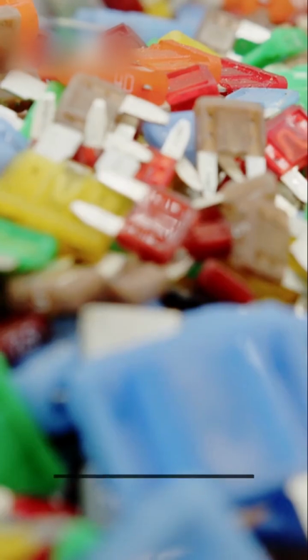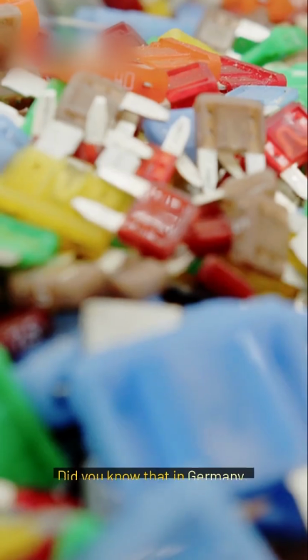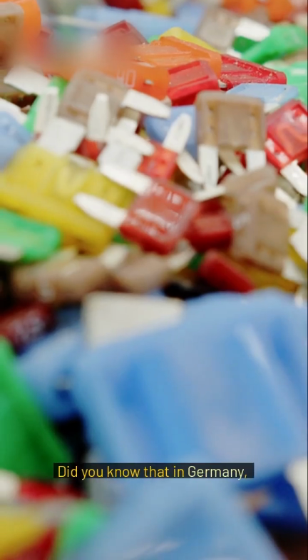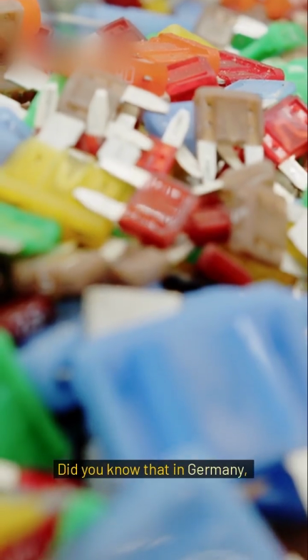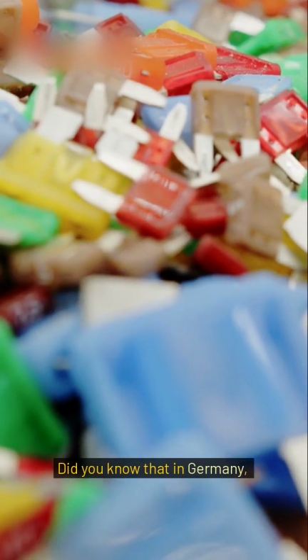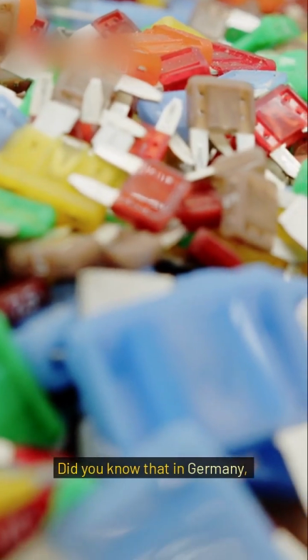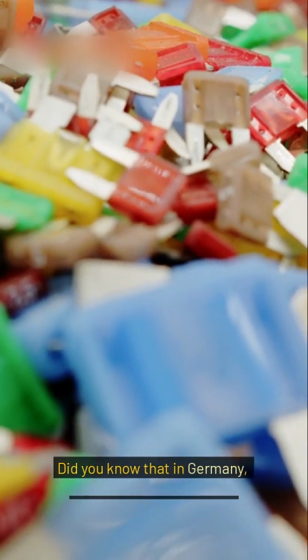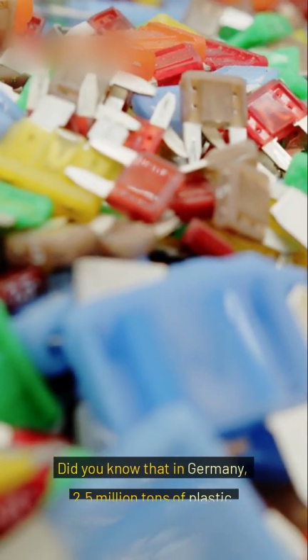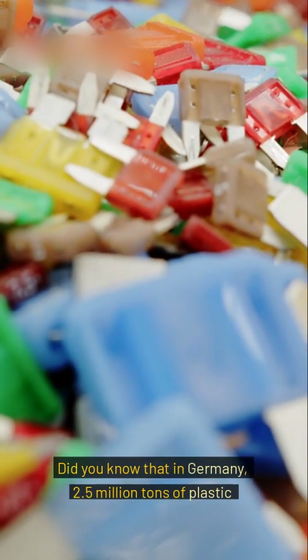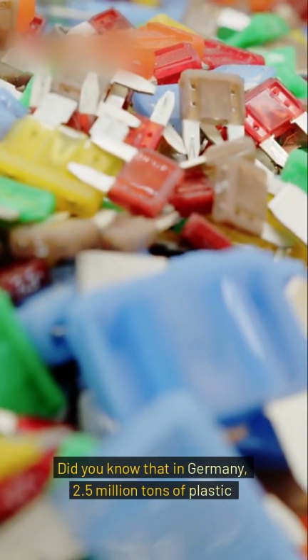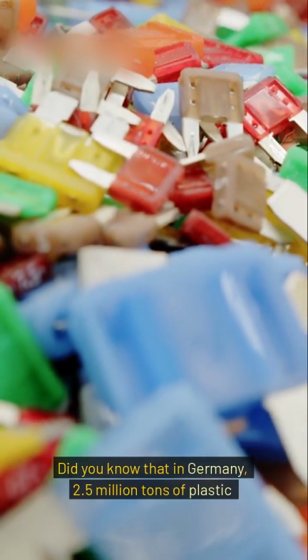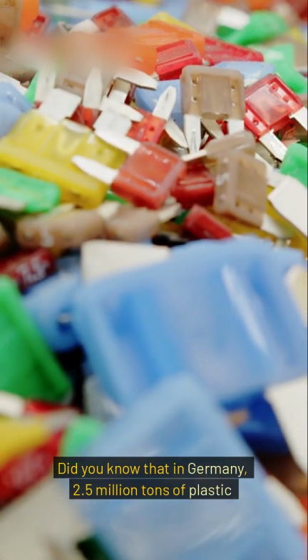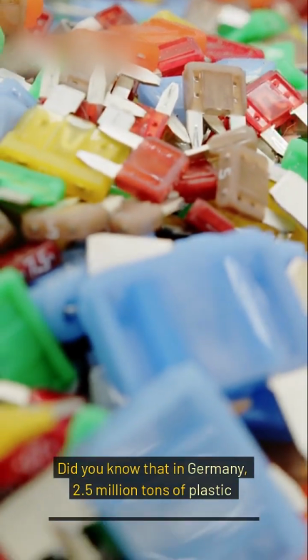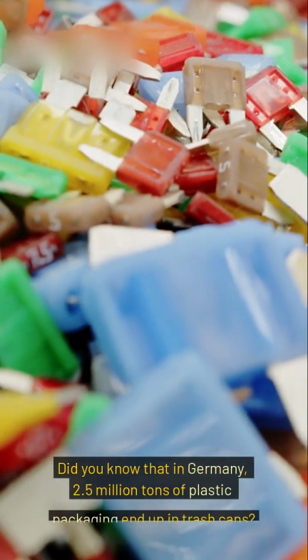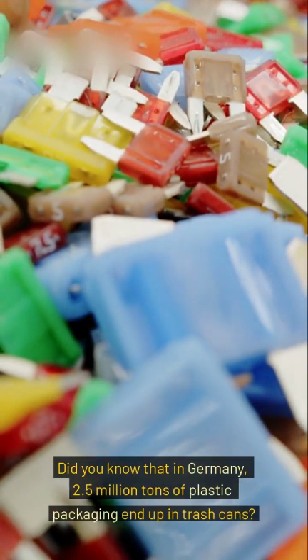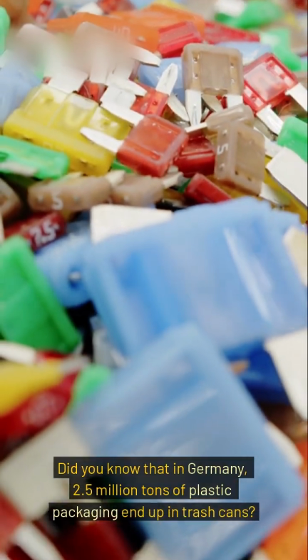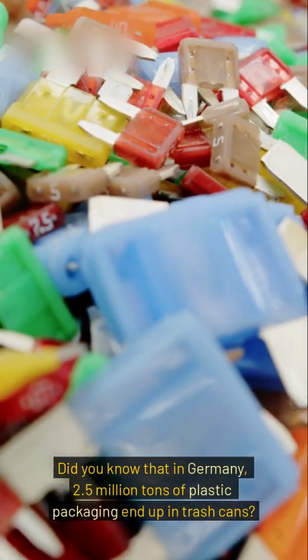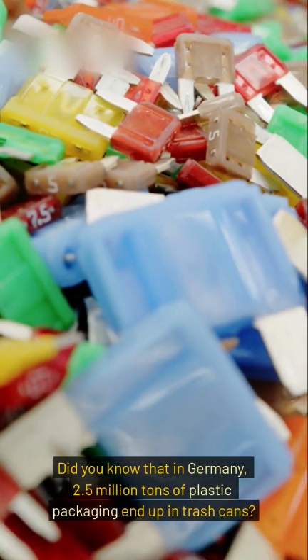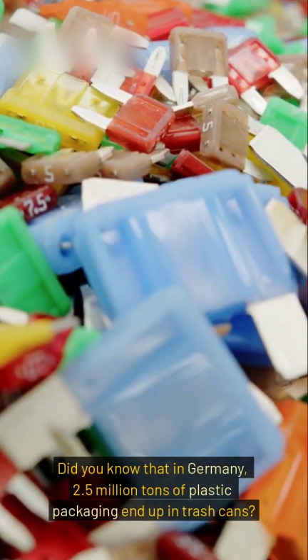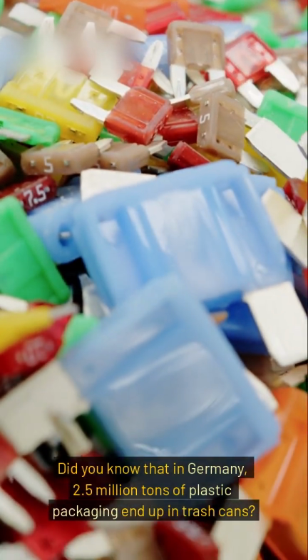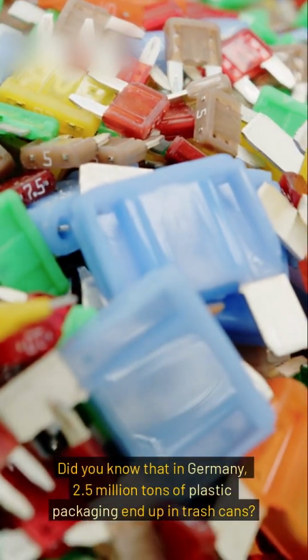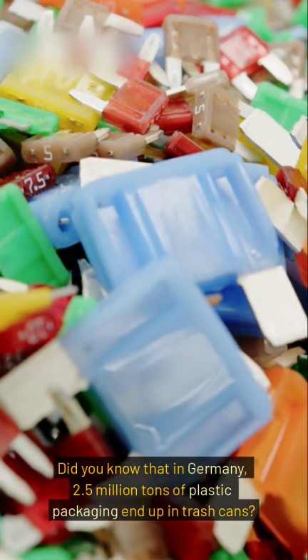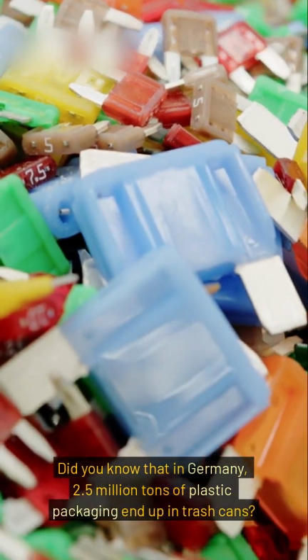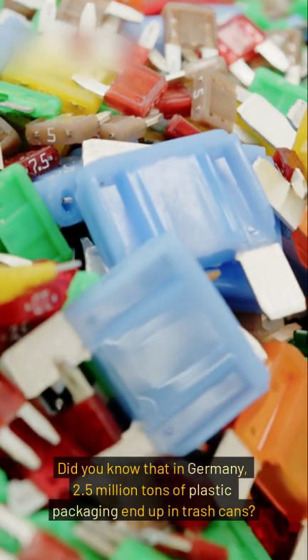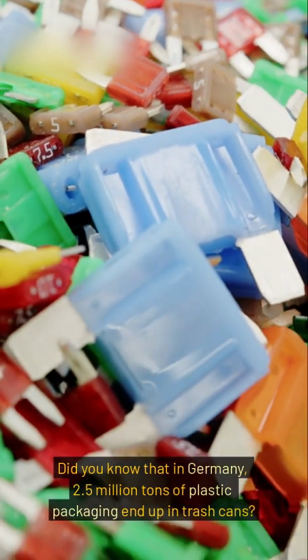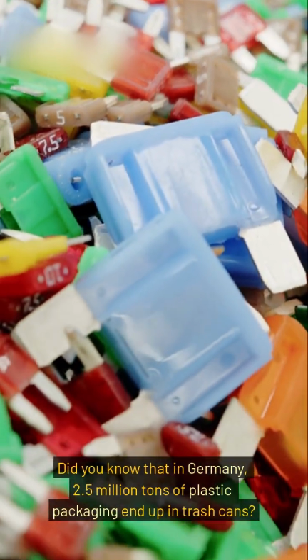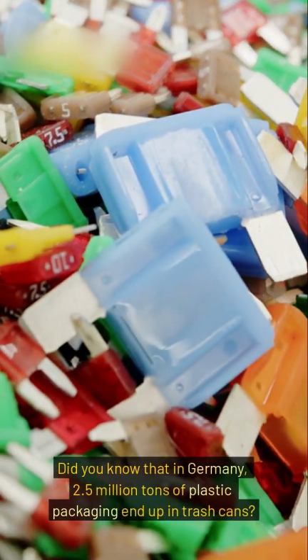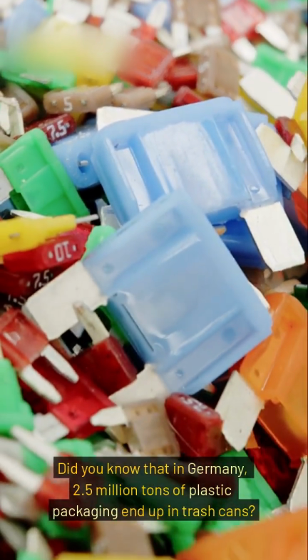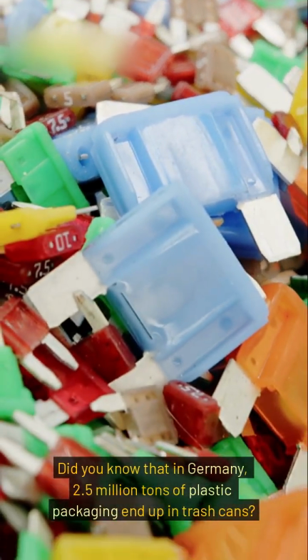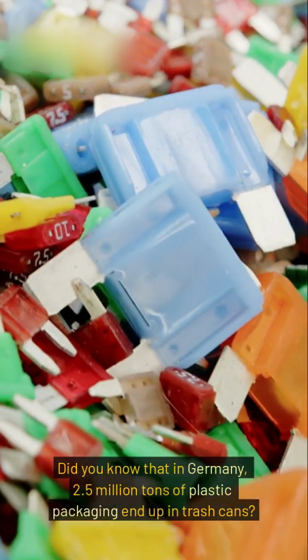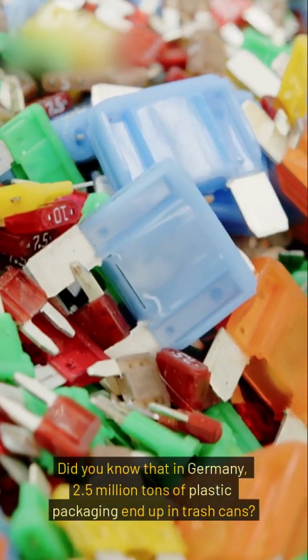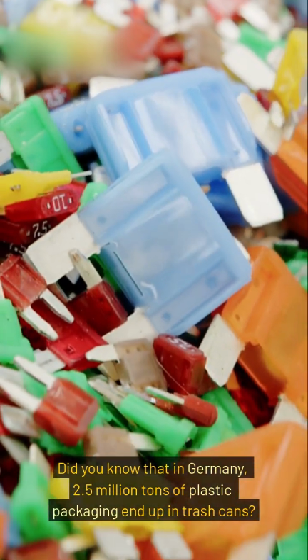Did you know that in Germany, 2.5 million tons of plastic packaging end up in trash cans?